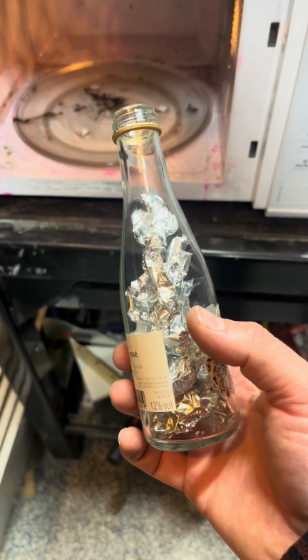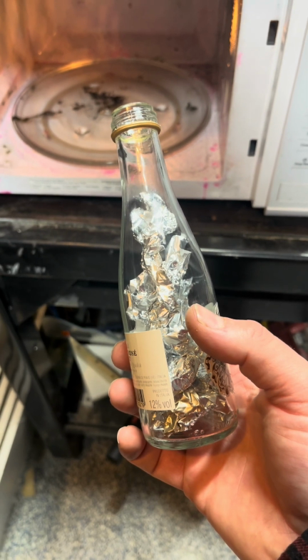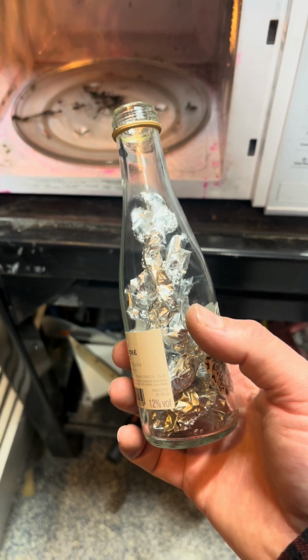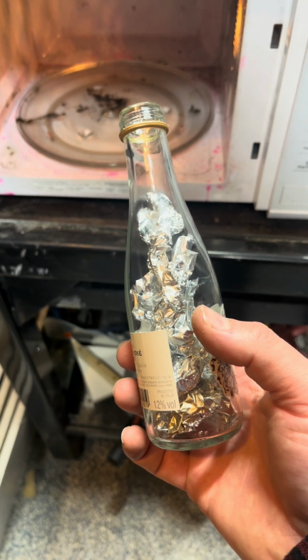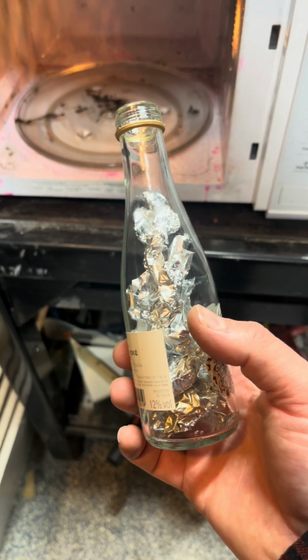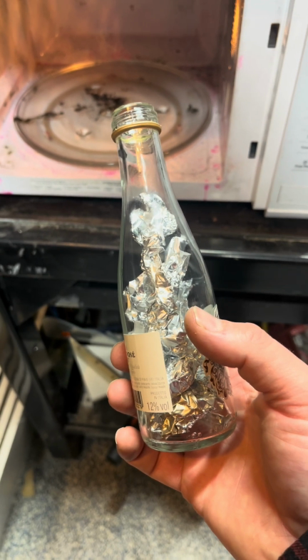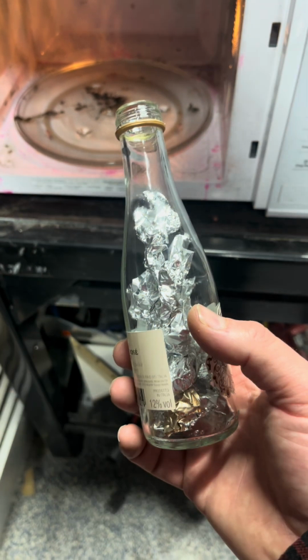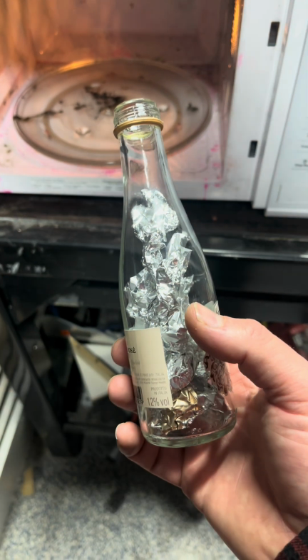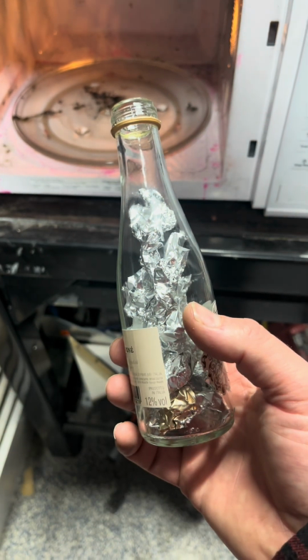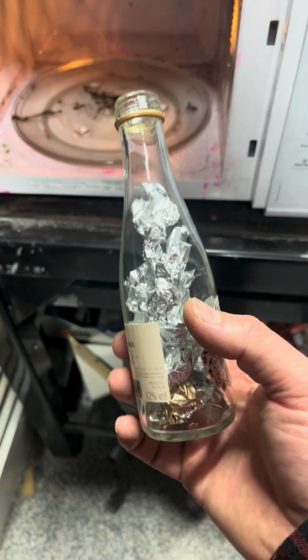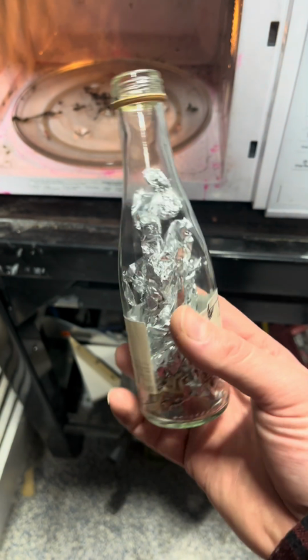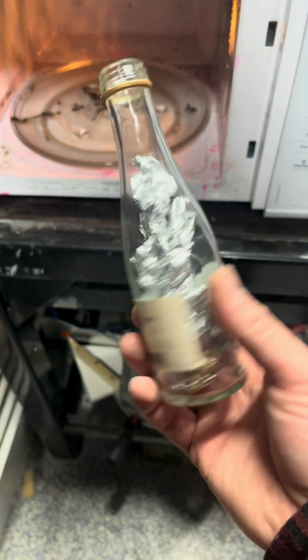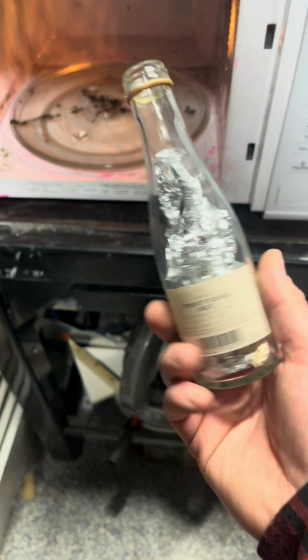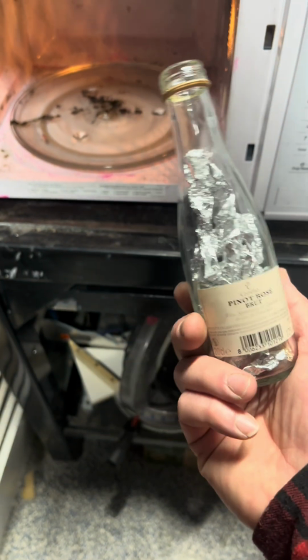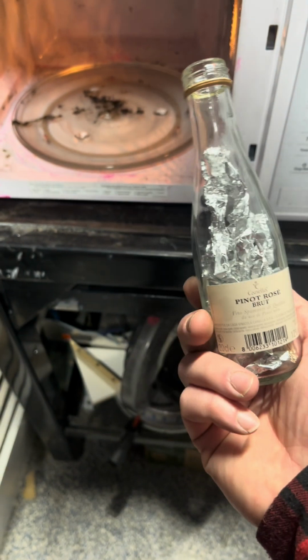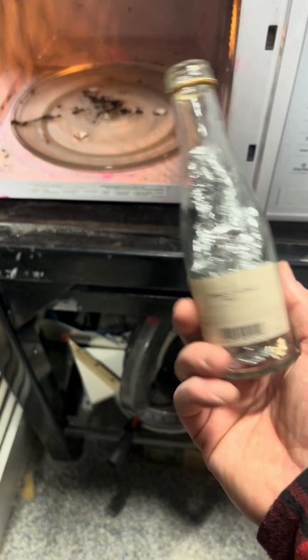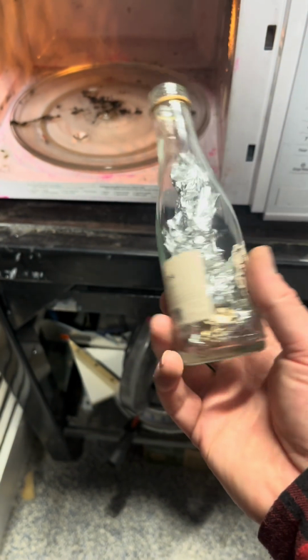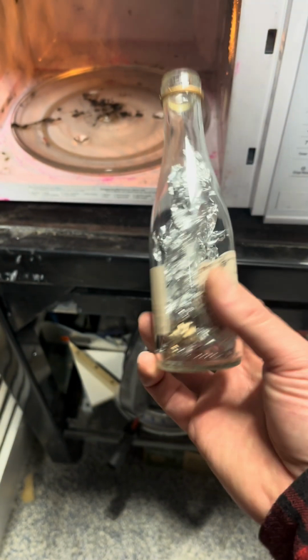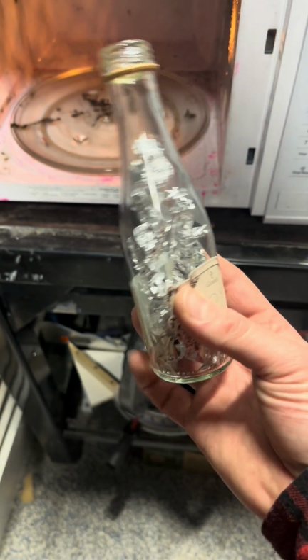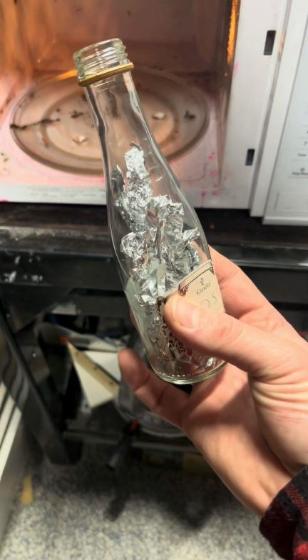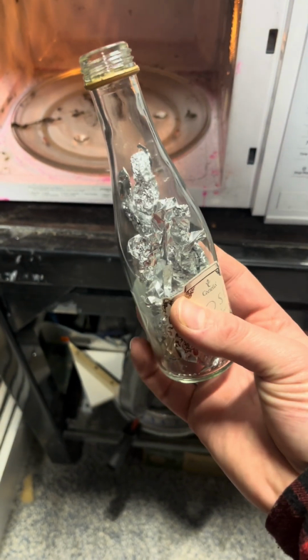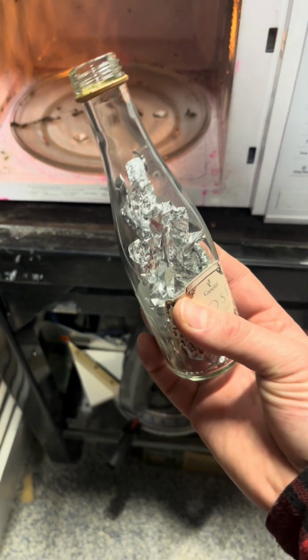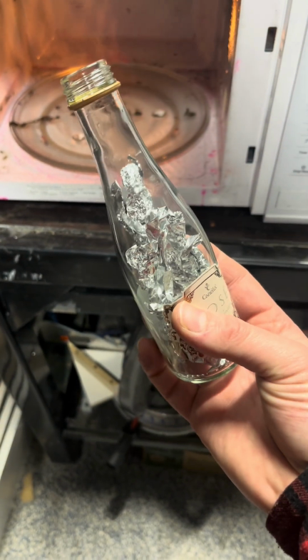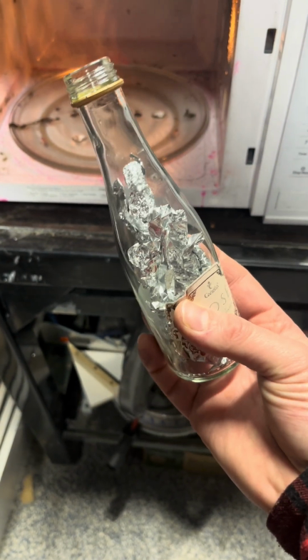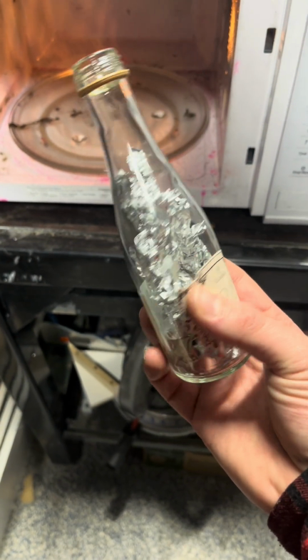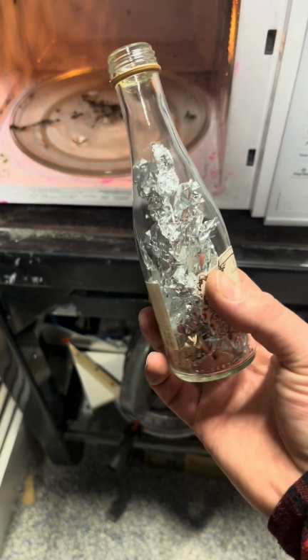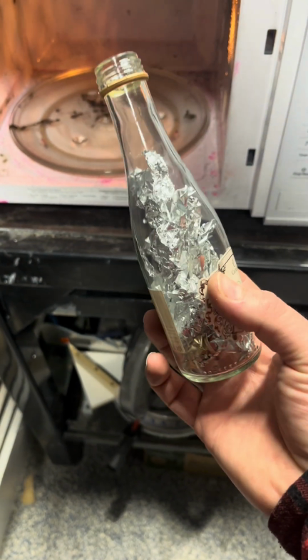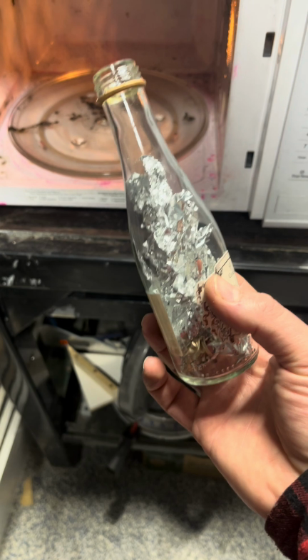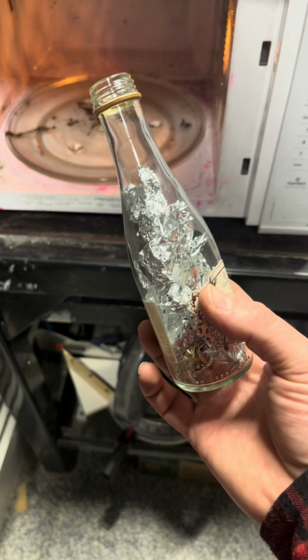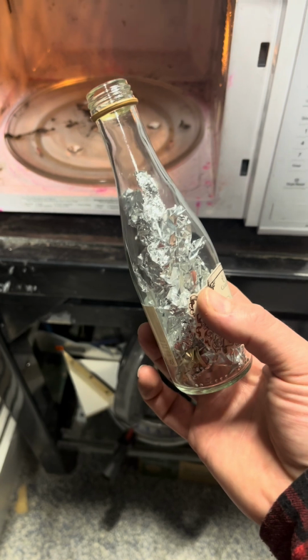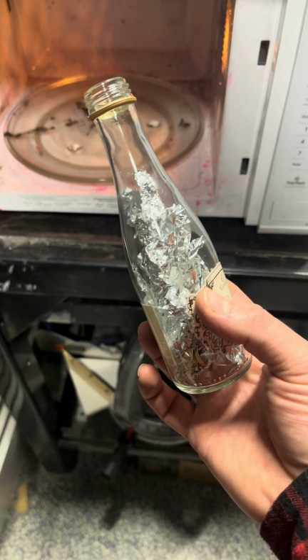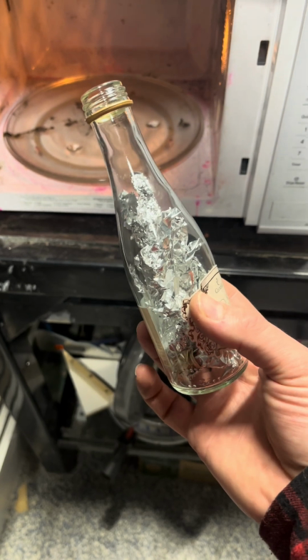Hey guys, Deadly here. In today's video we're gonna be doing a bunch of mini microwave experiments.